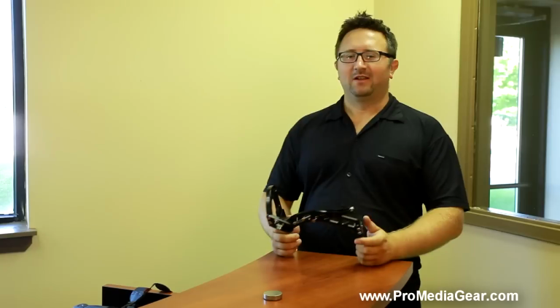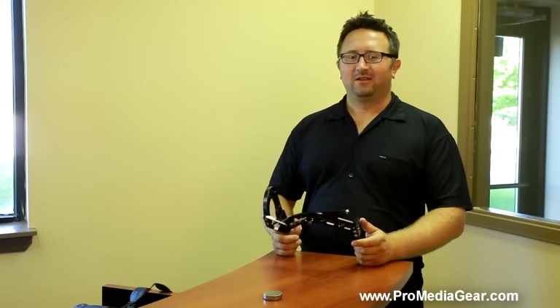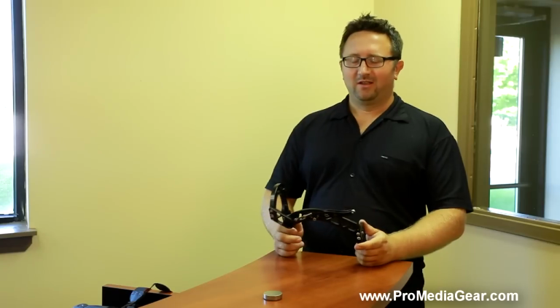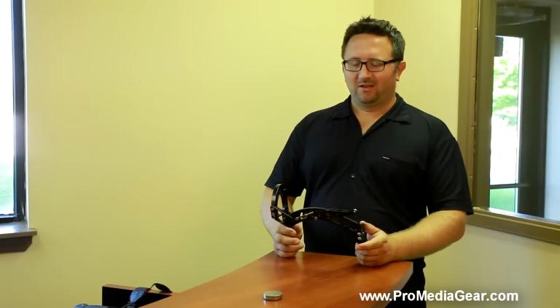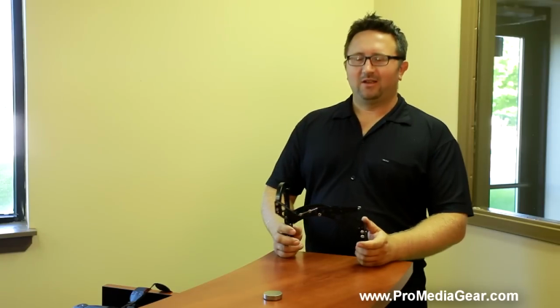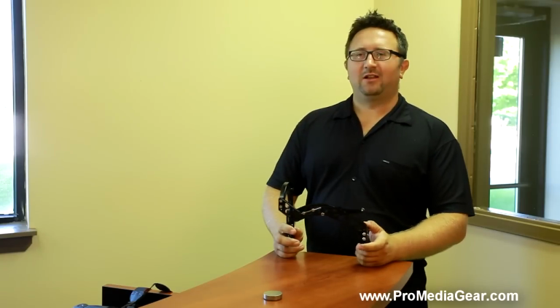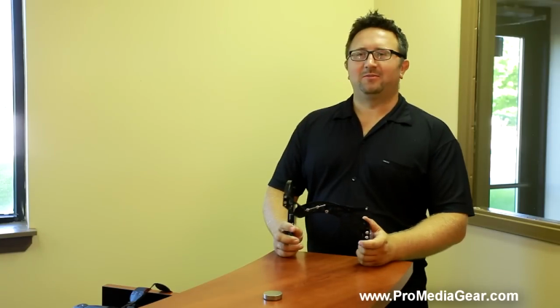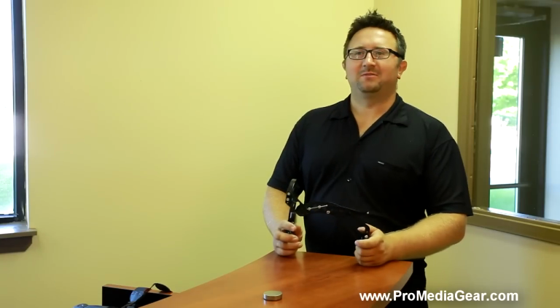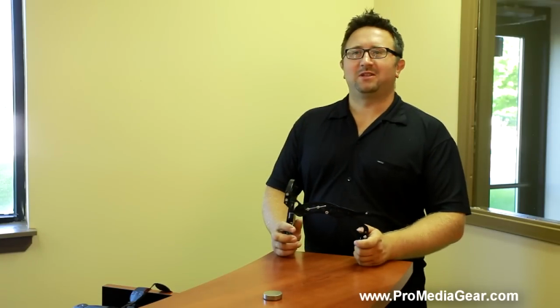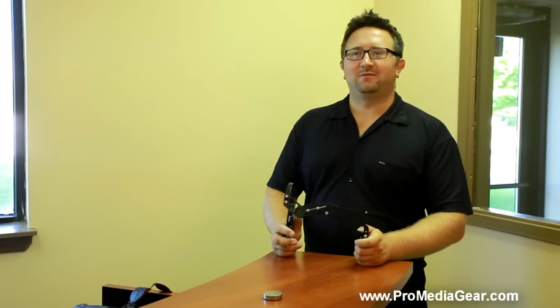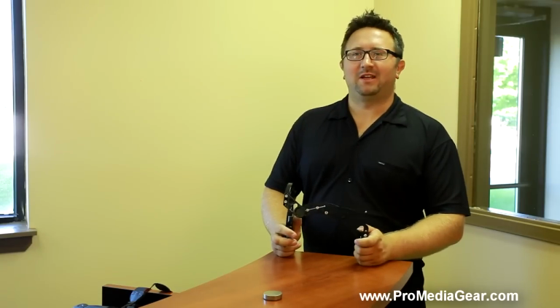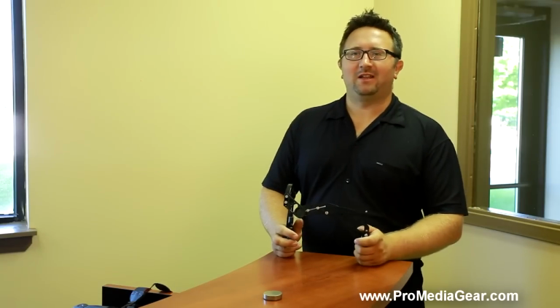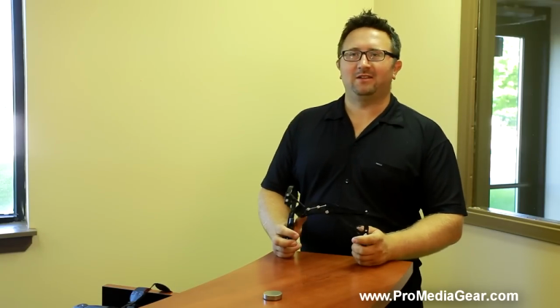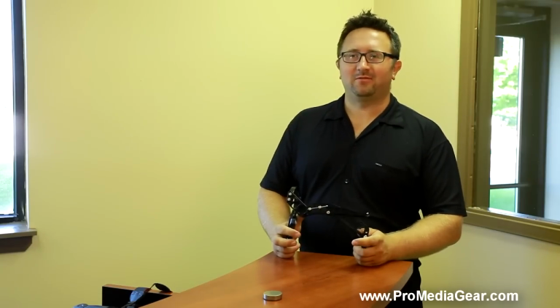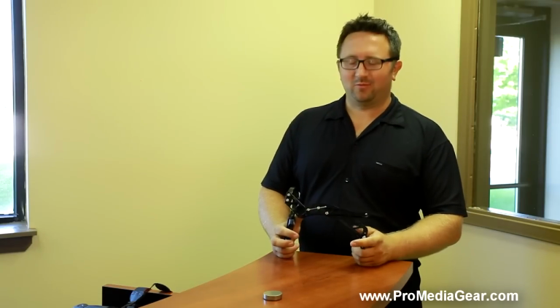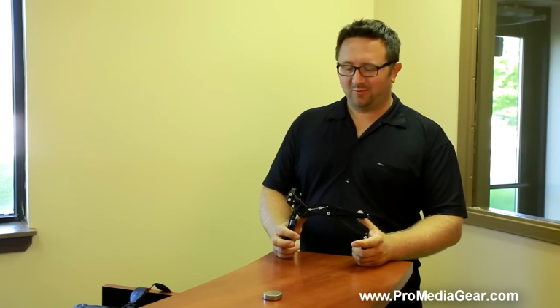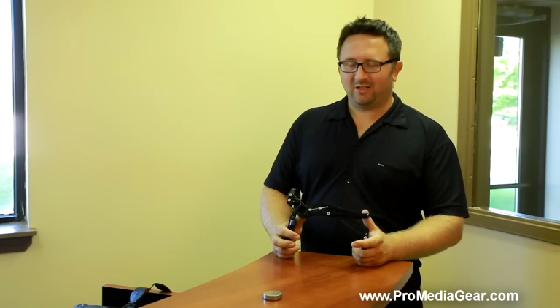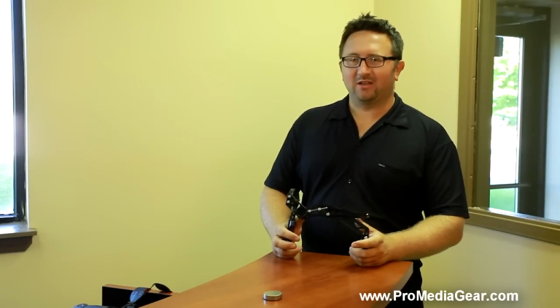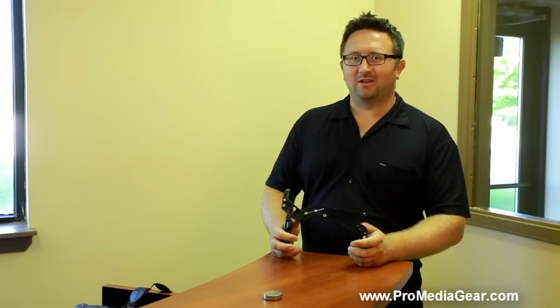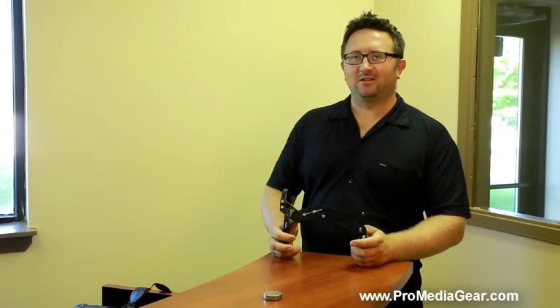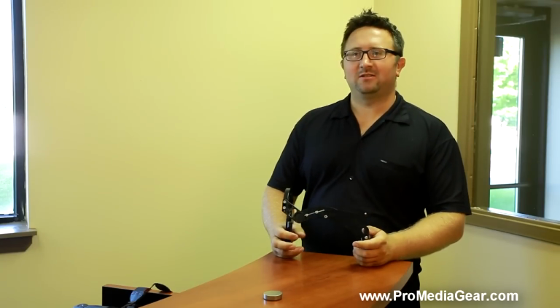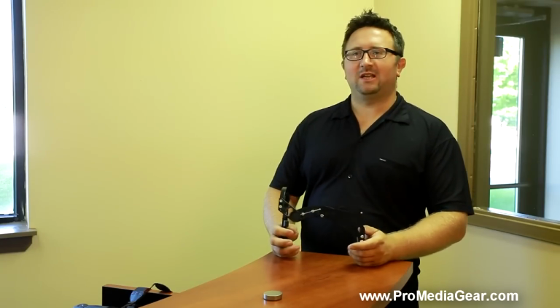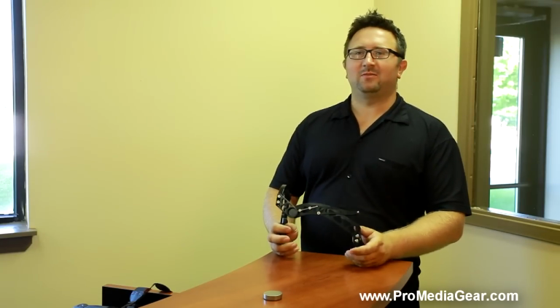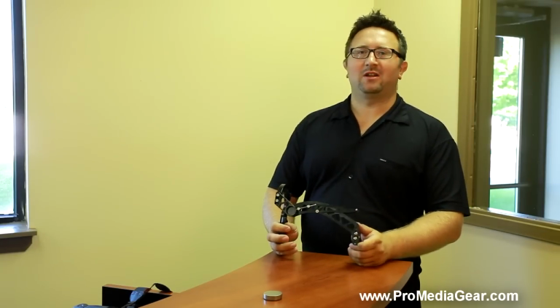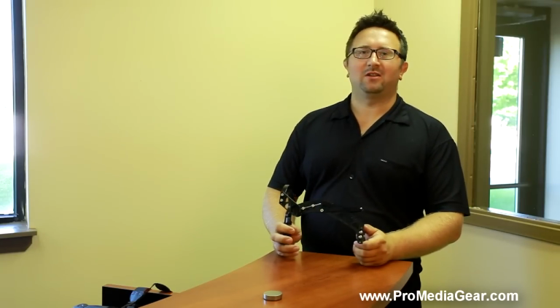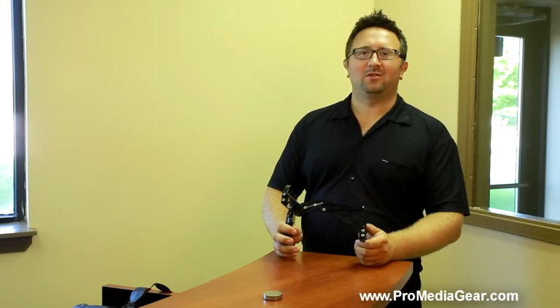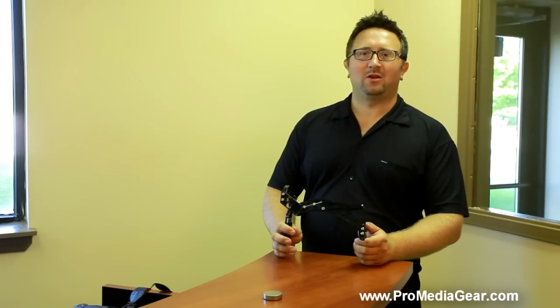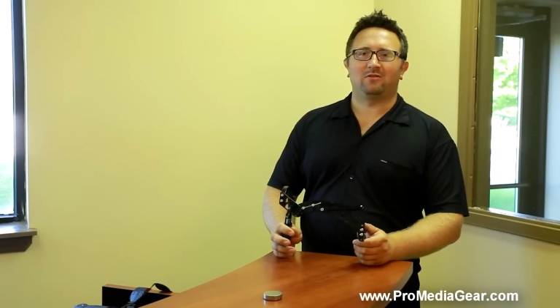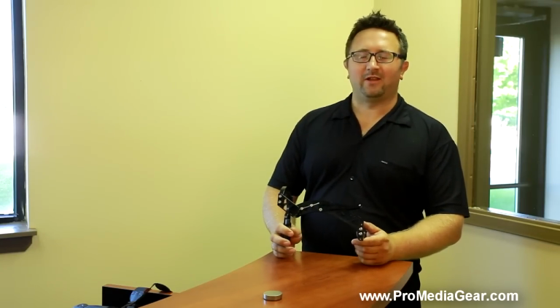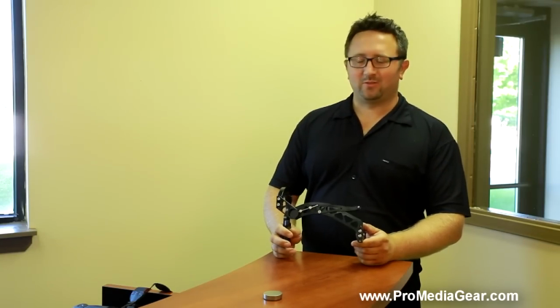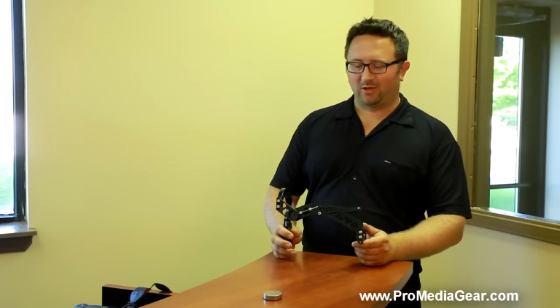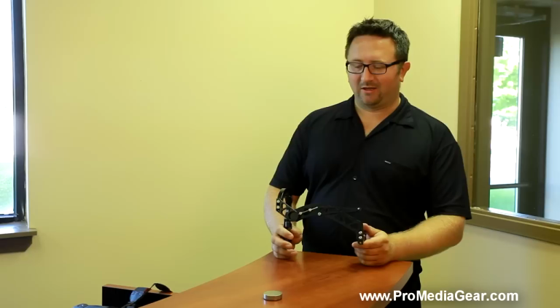Hello, my name is Tom Fadala from Formedia Gear. Today I'm going to talk about our flash brackets.